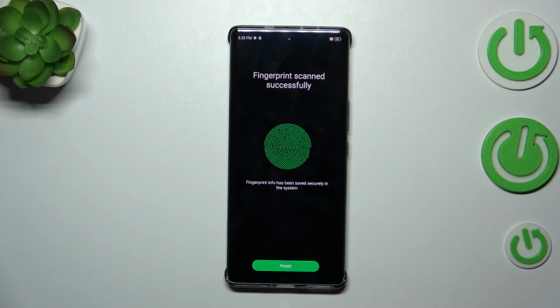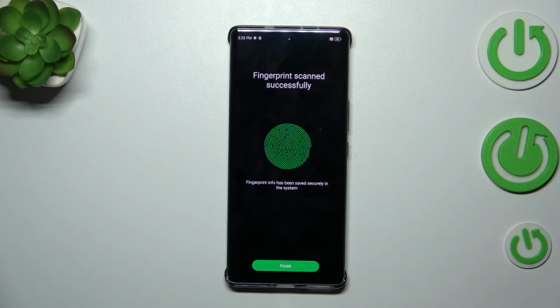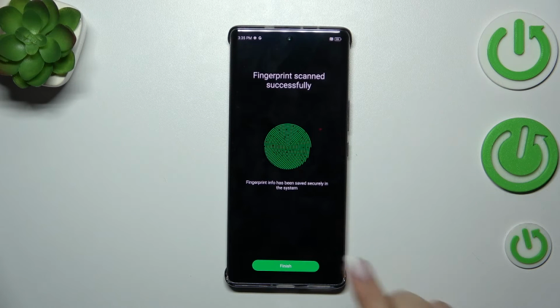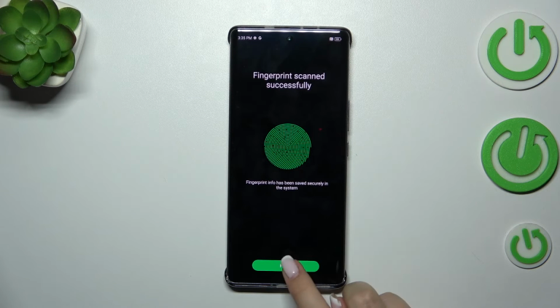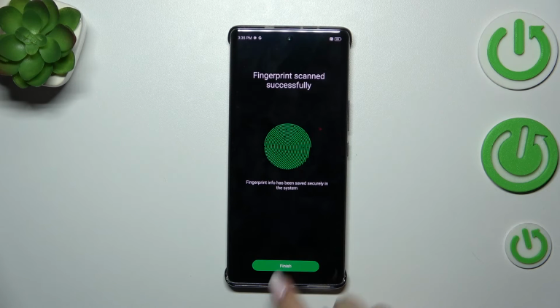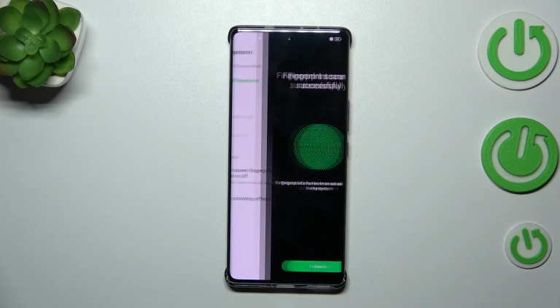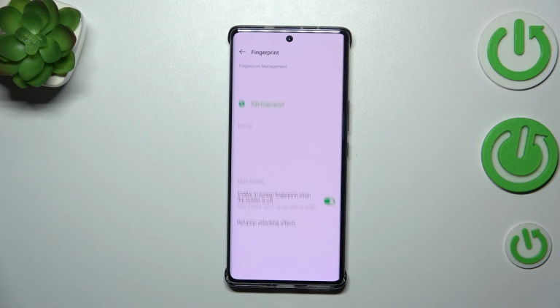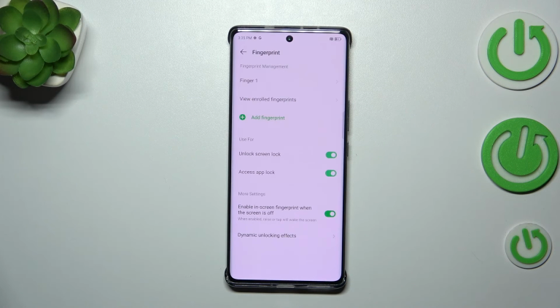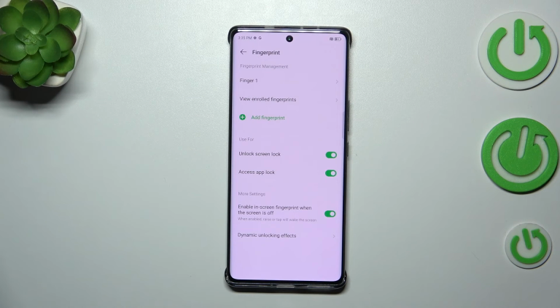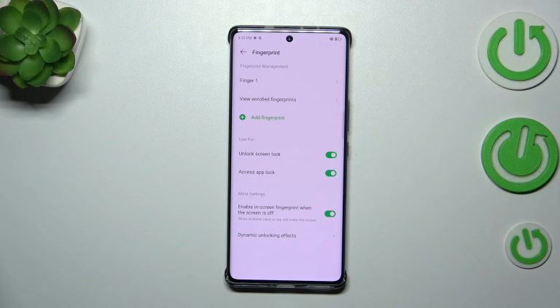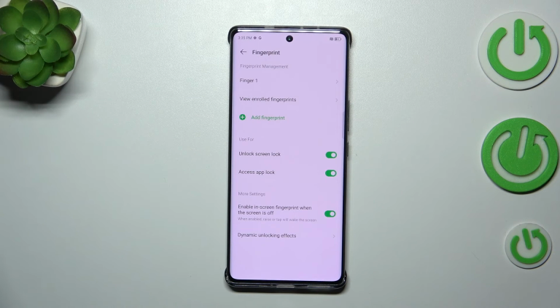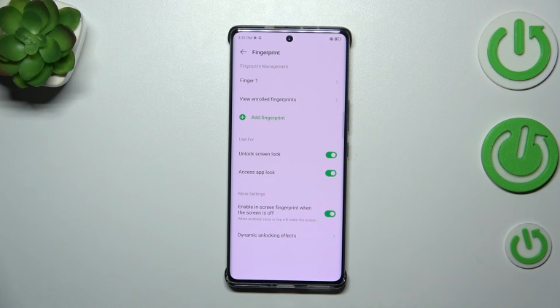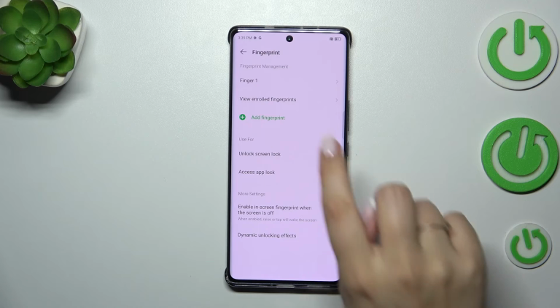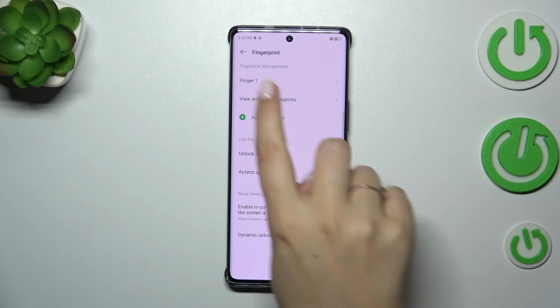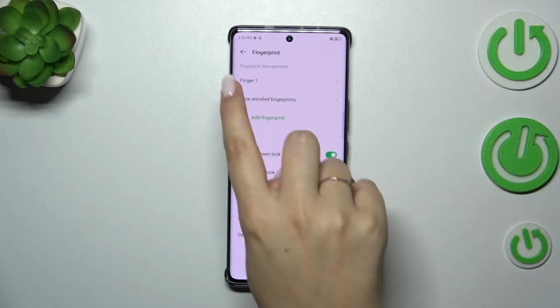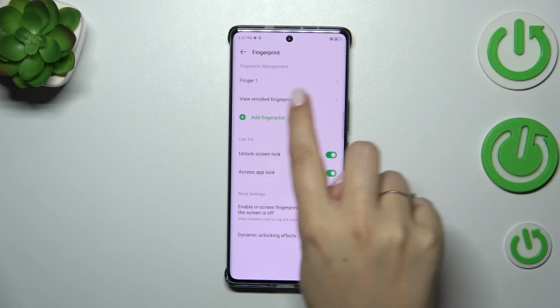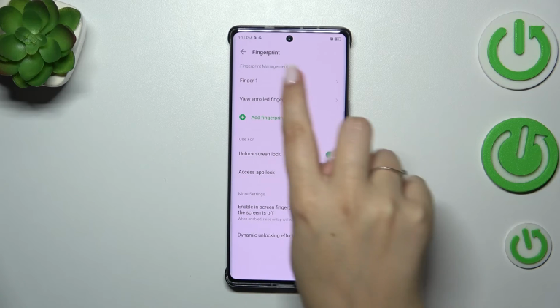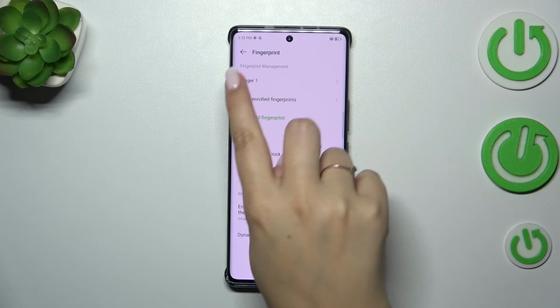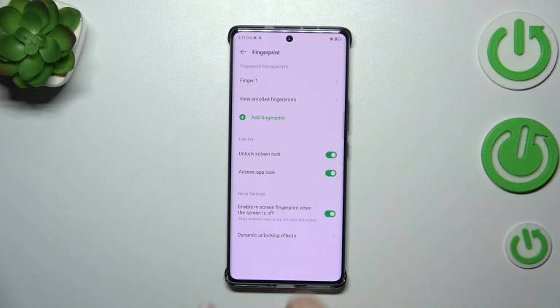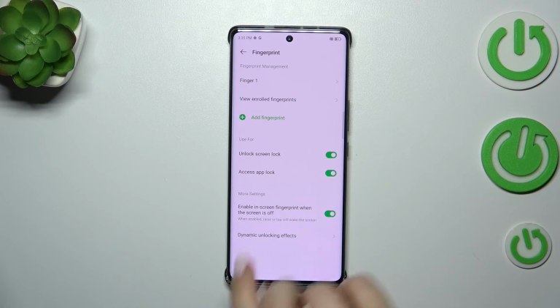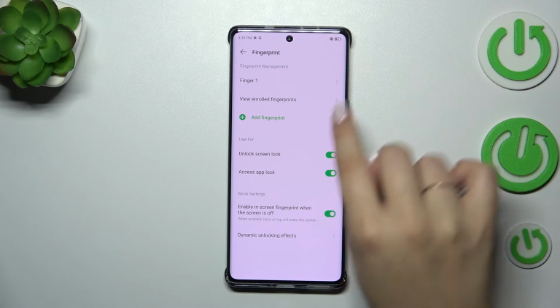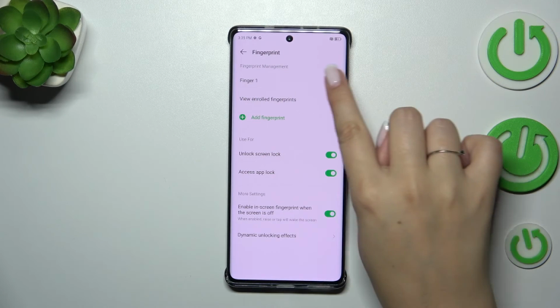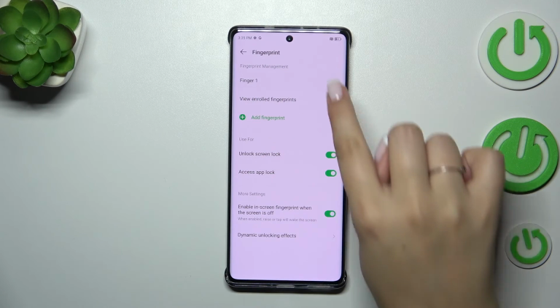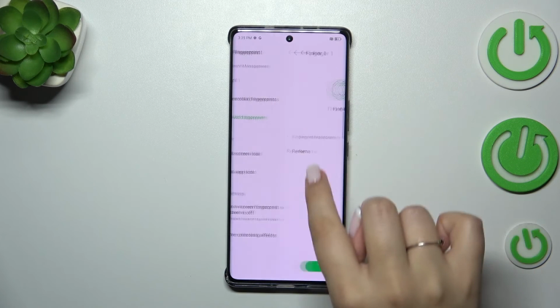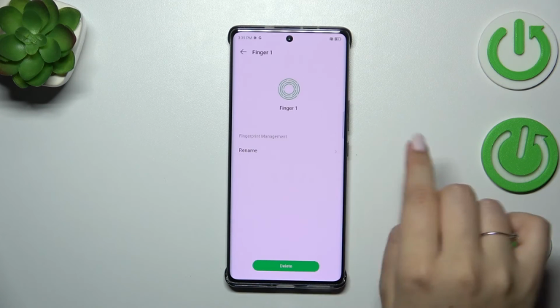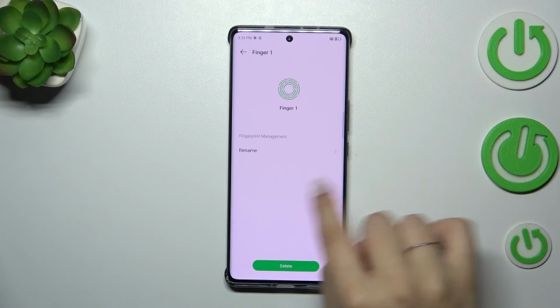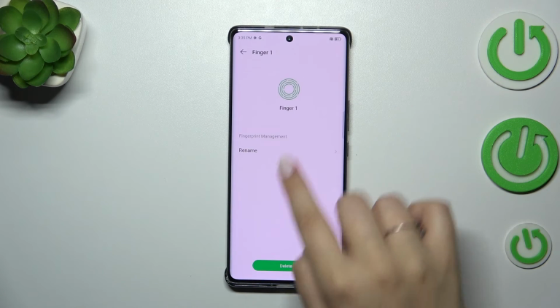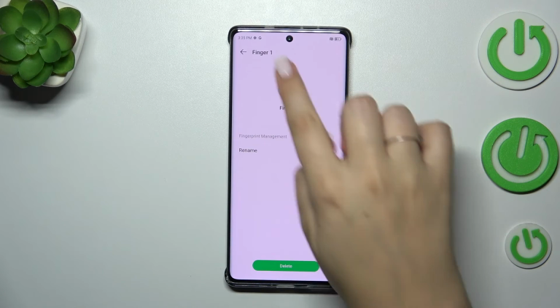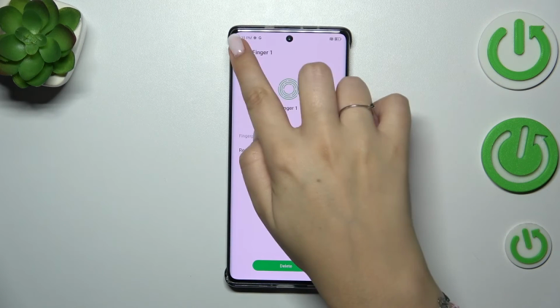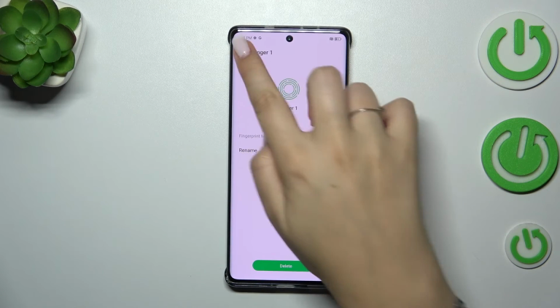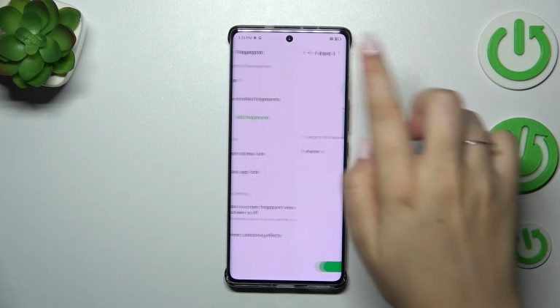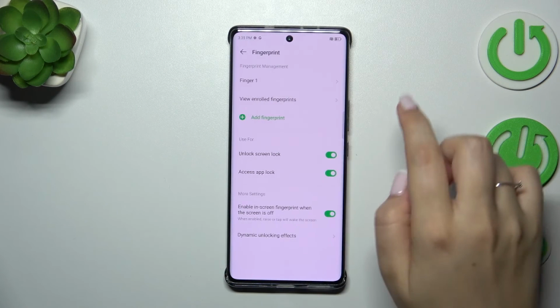Okay, we've got it, so let's tap on Finish. As you can see, this is our fingerprint we just added — we can rename it or remove it if we want to.